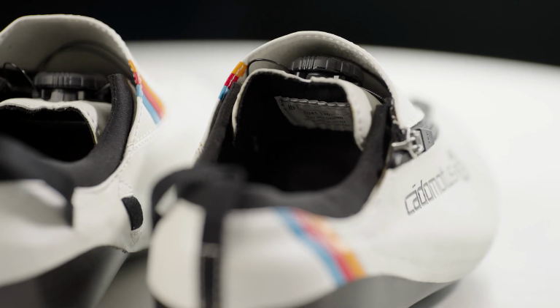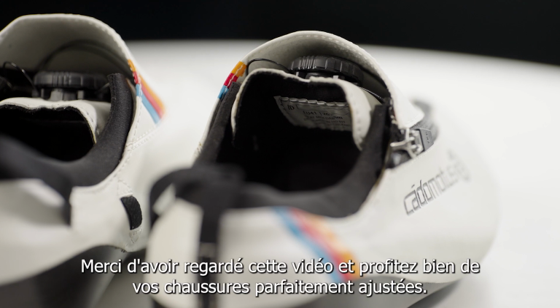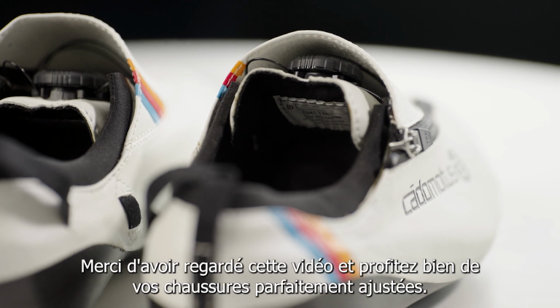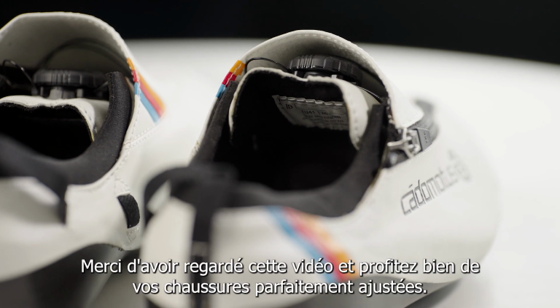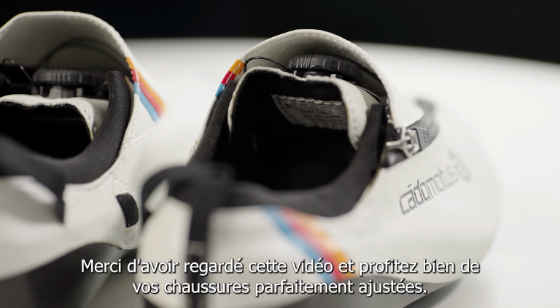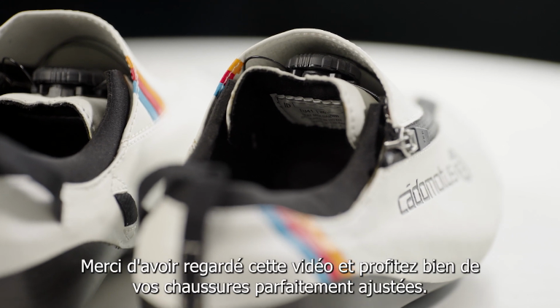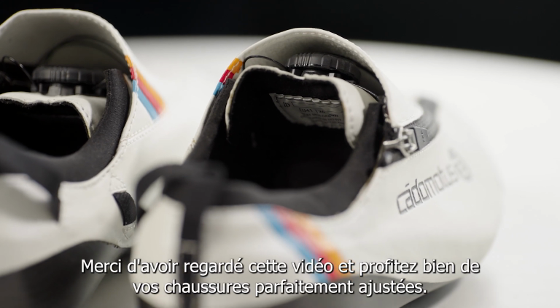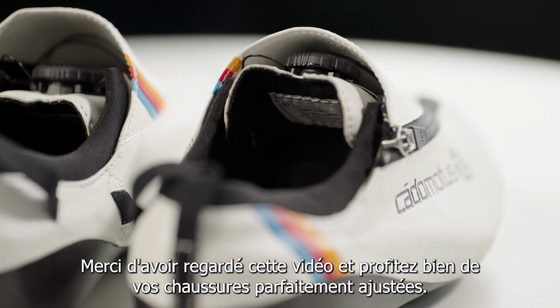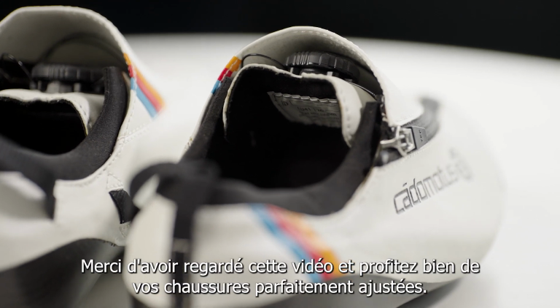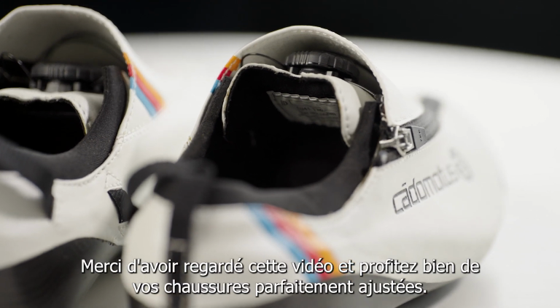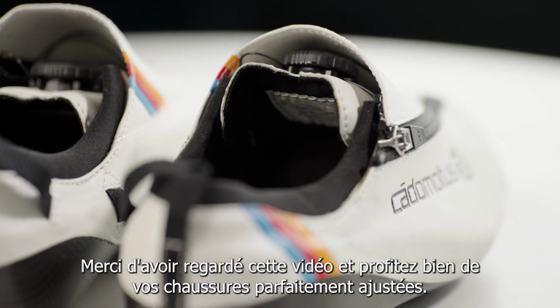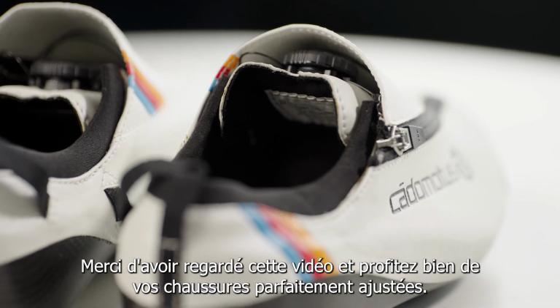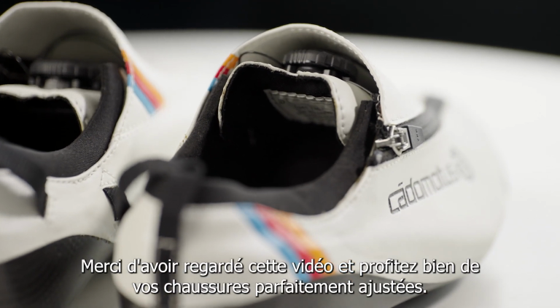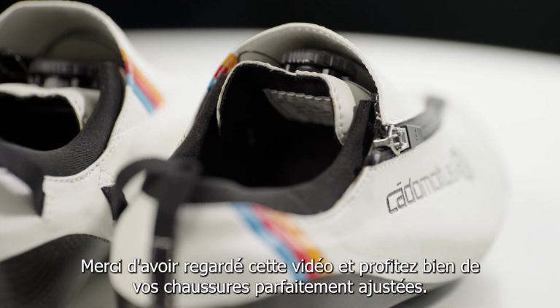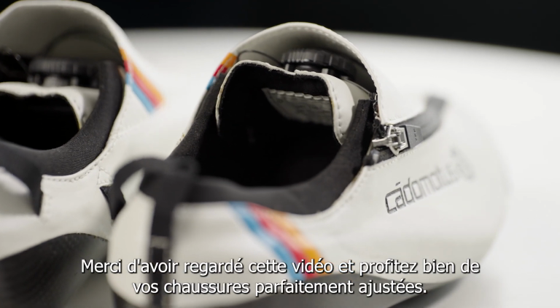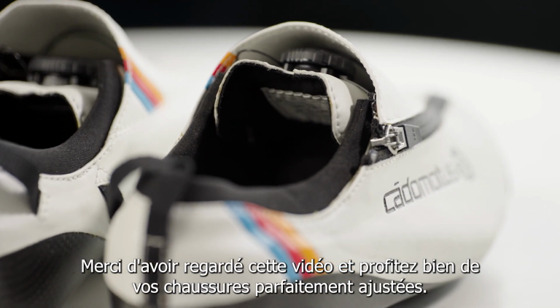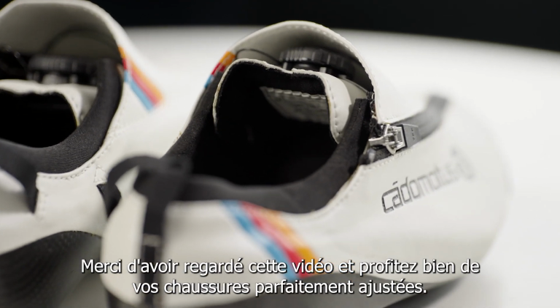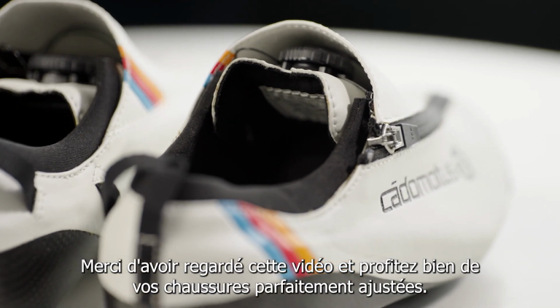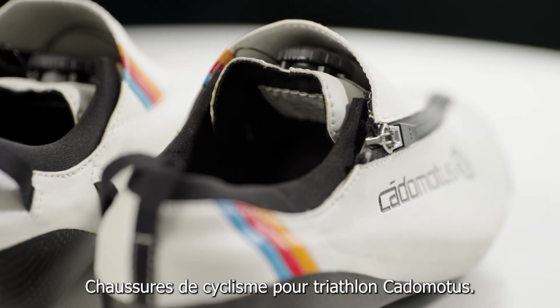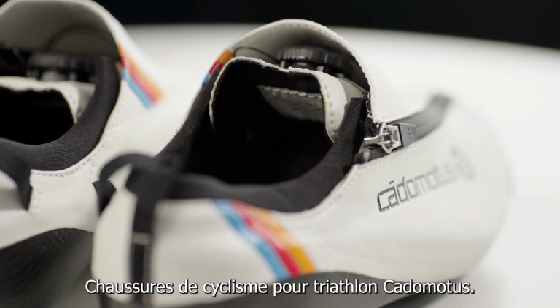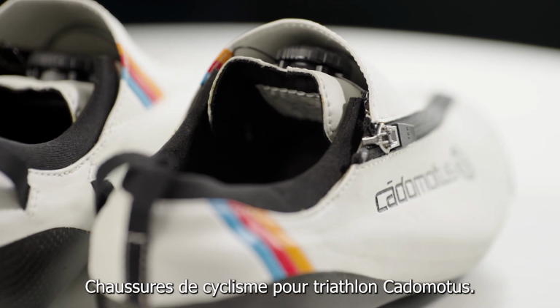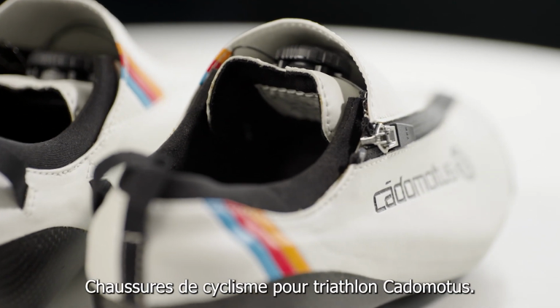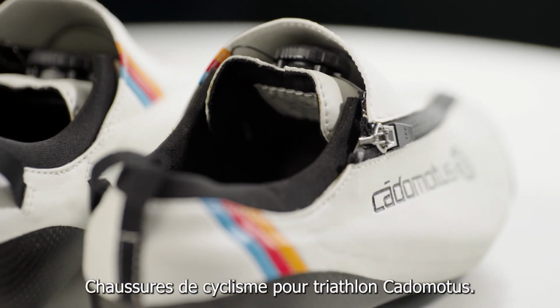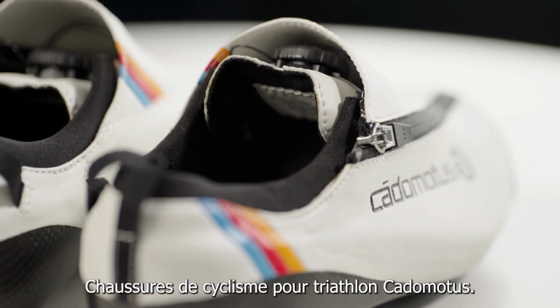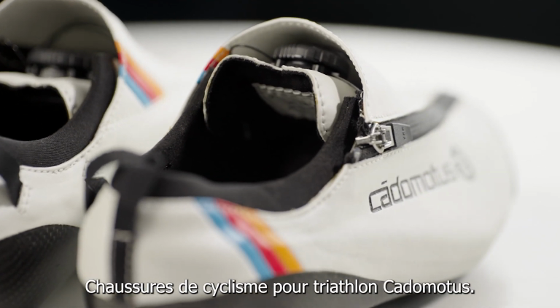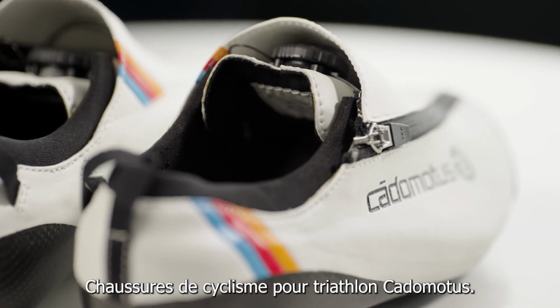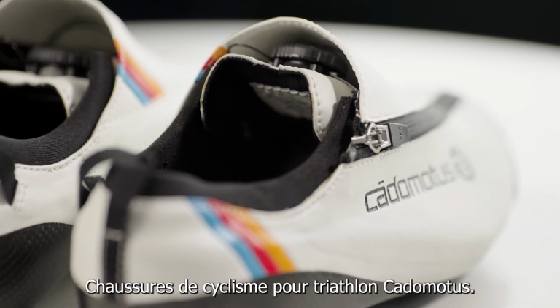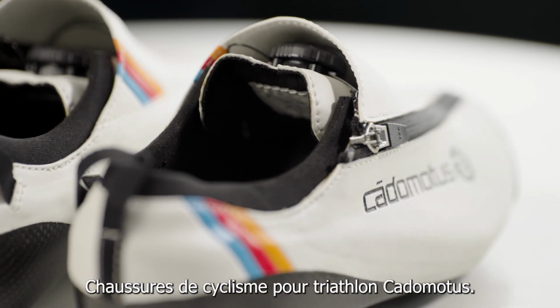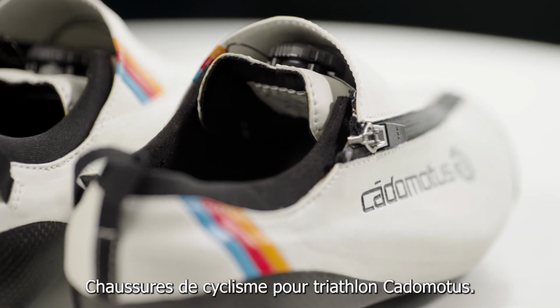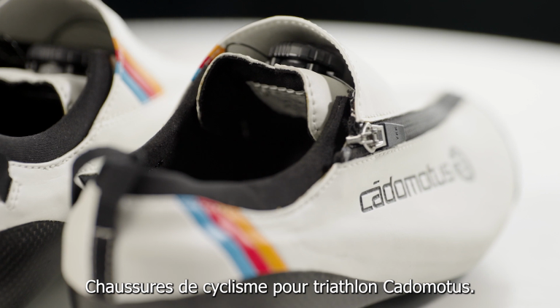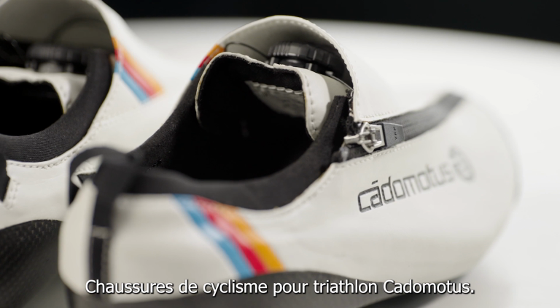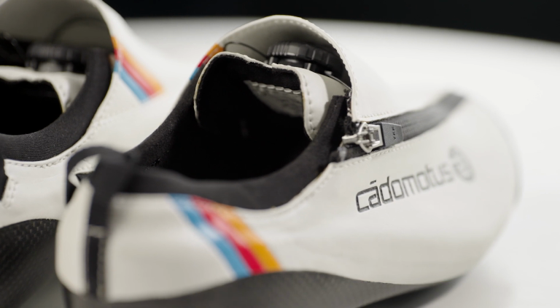Thank you for watching this video and enjoy your perfect fit Catamotus Triathlon Cycling Shoe.